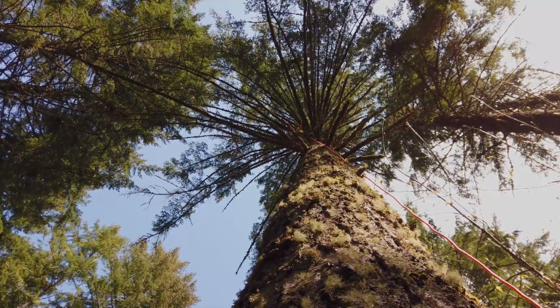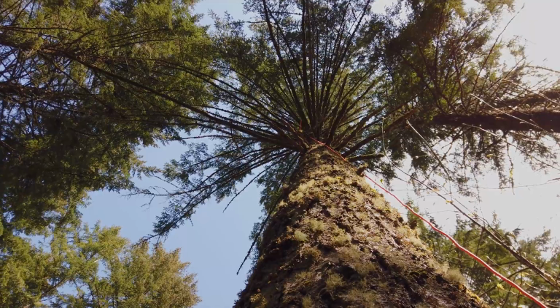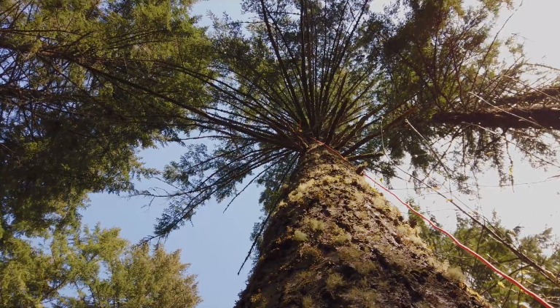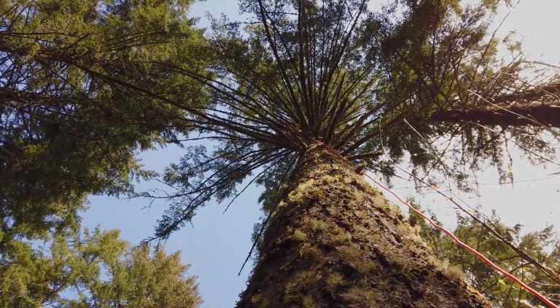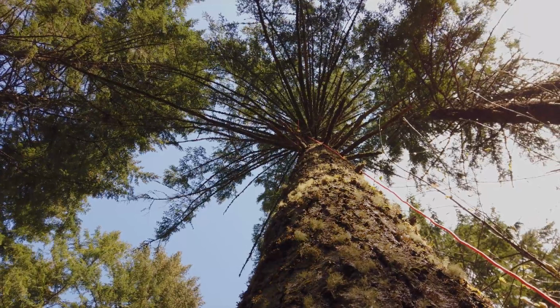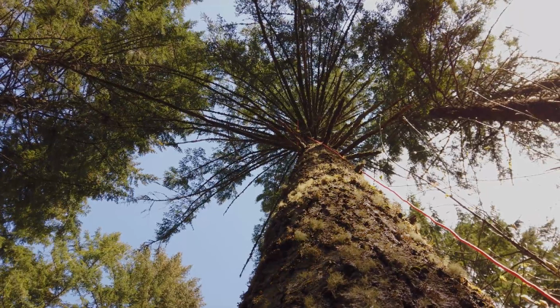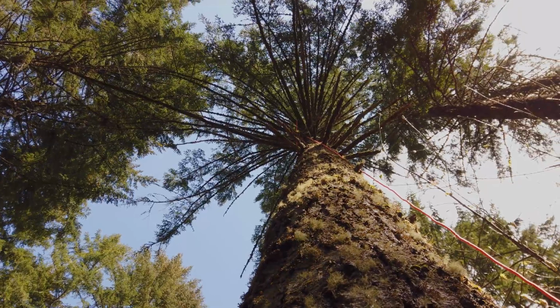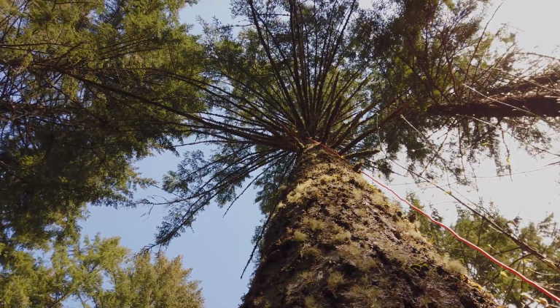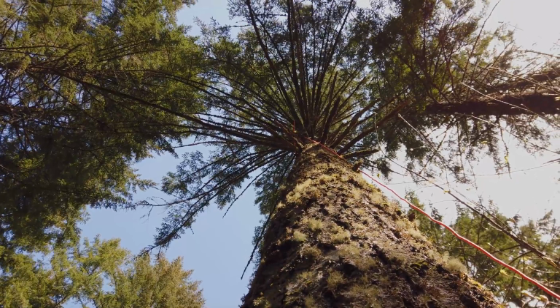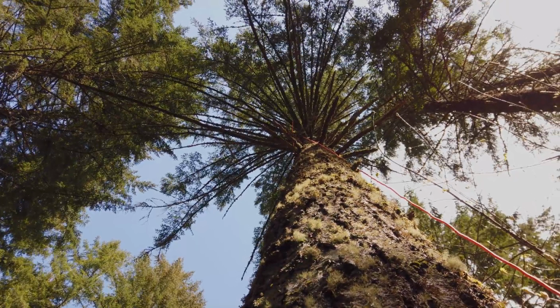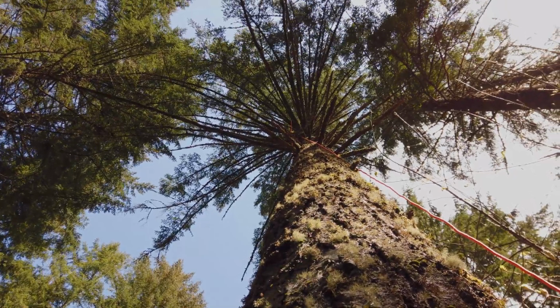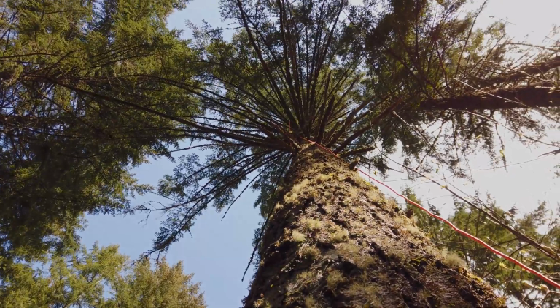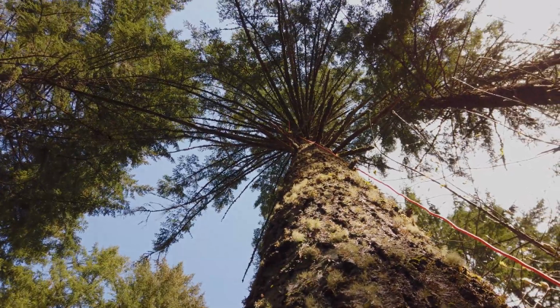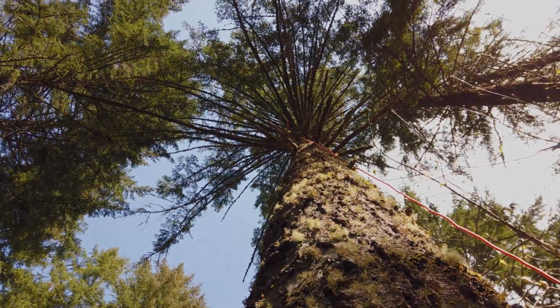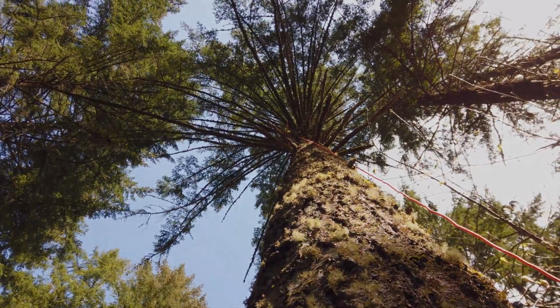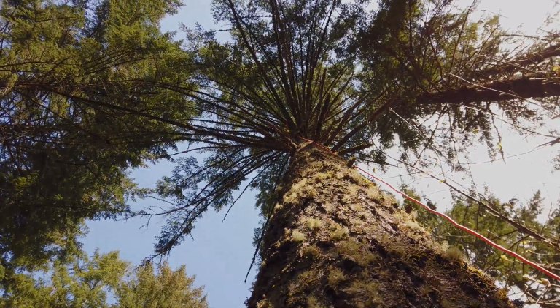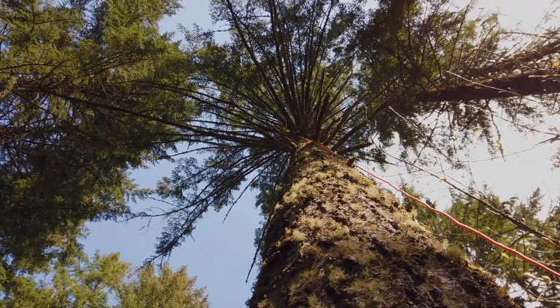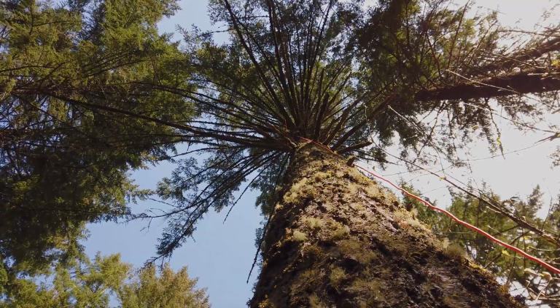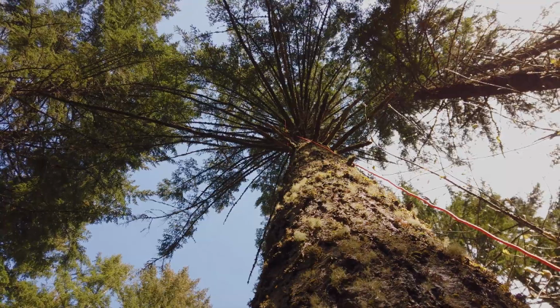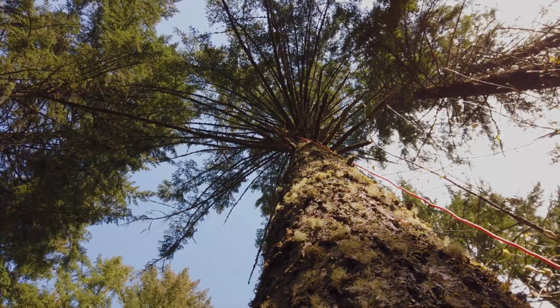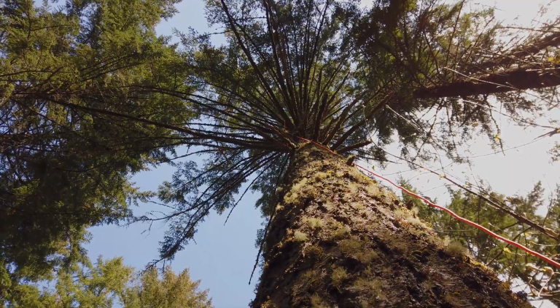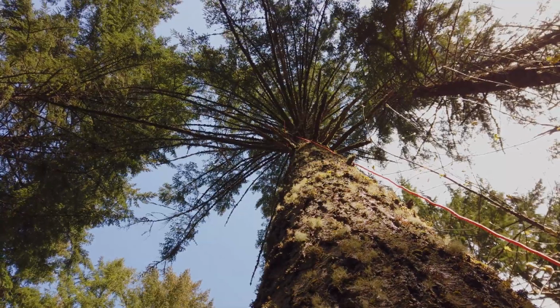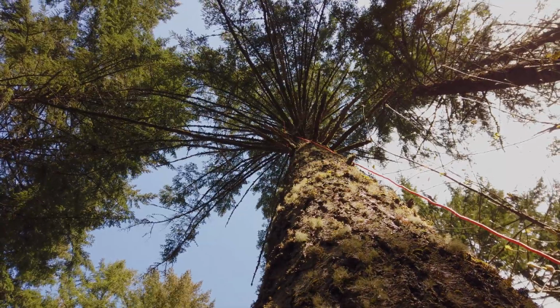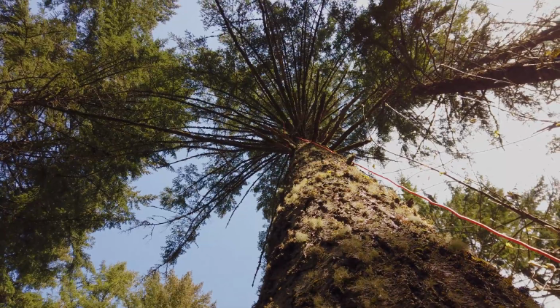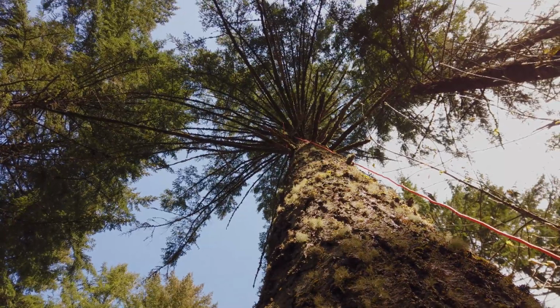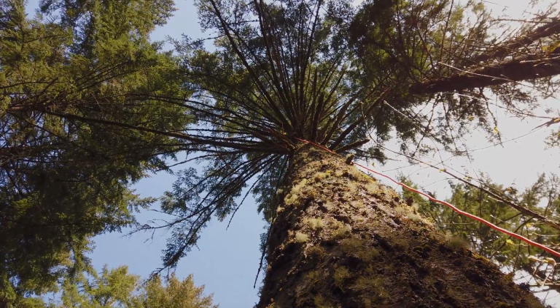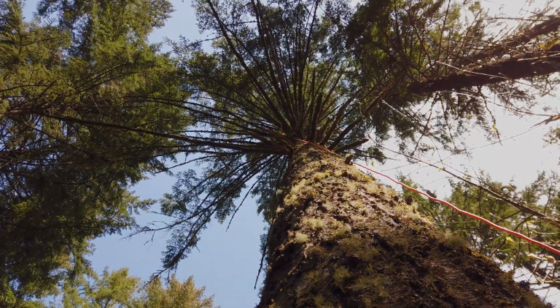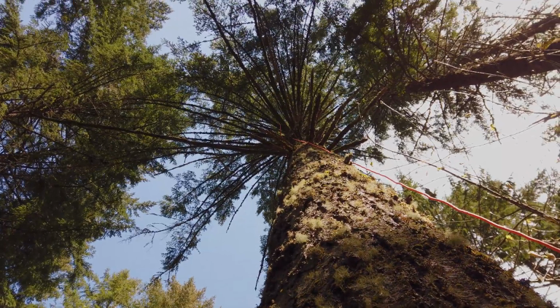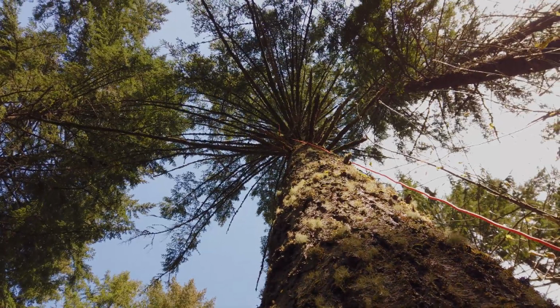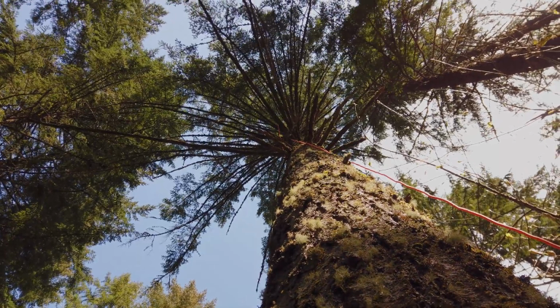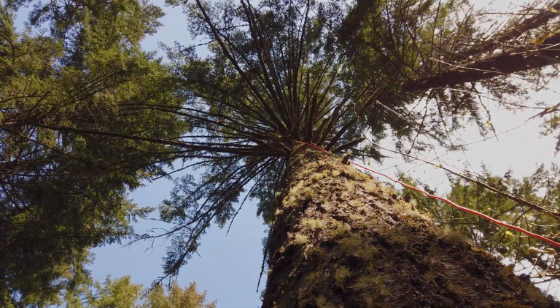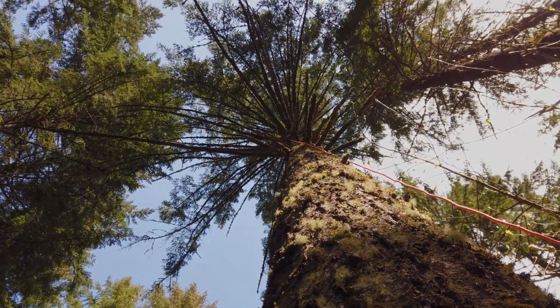Today, I'm going to be climbing this Doug fir to check on my sensors and collect some data.